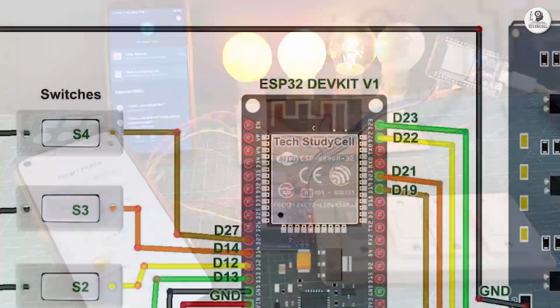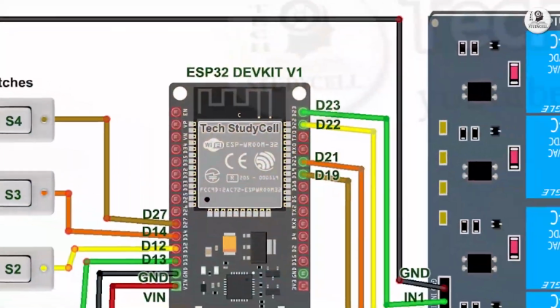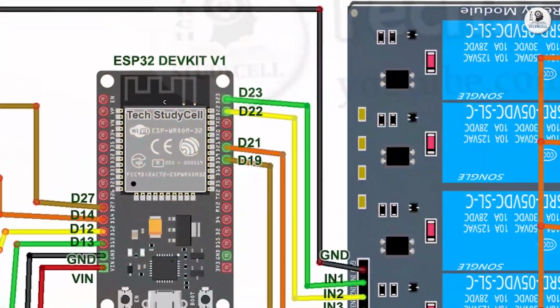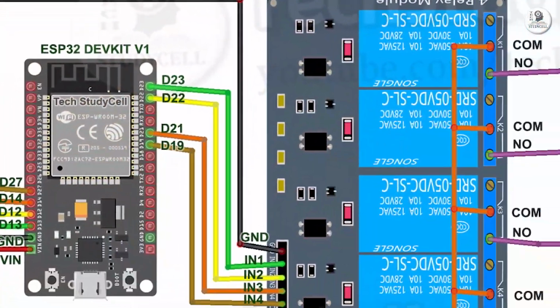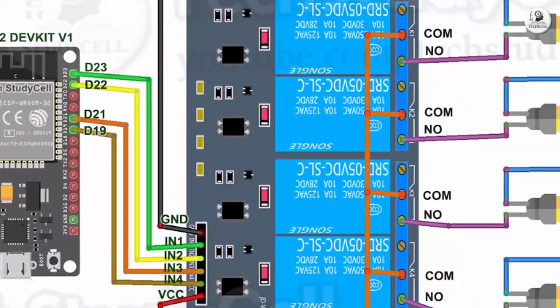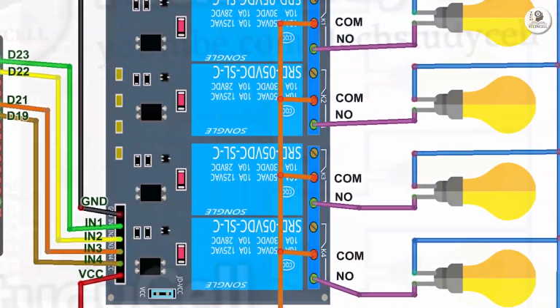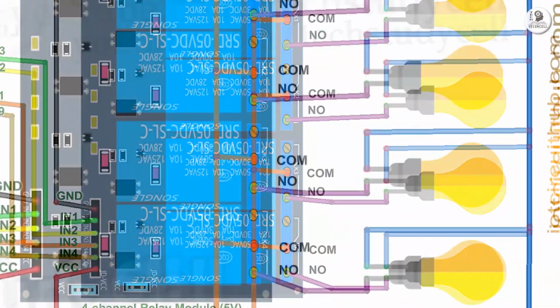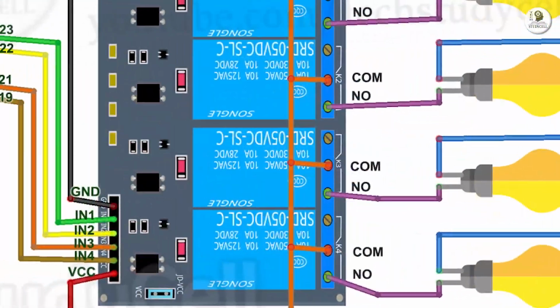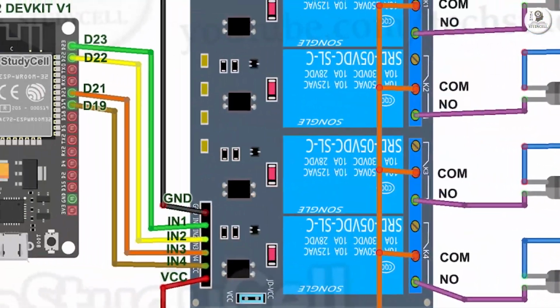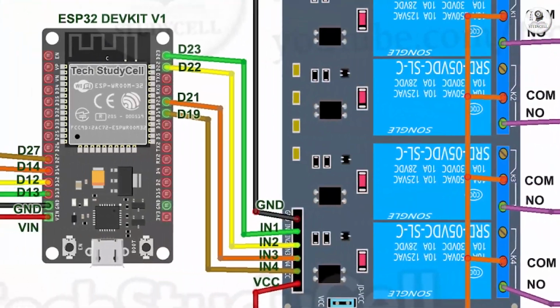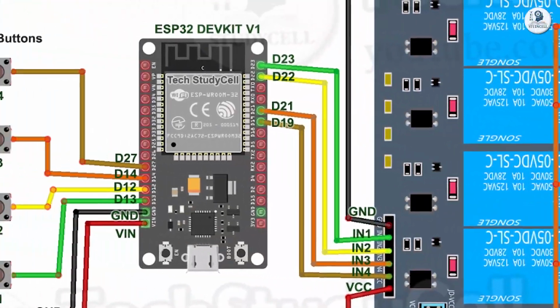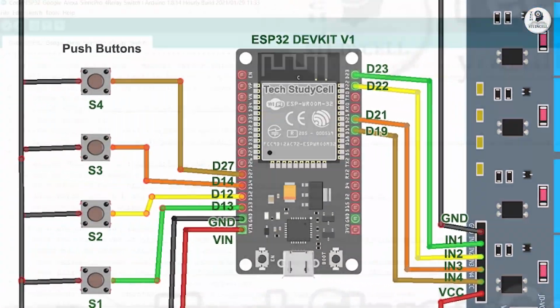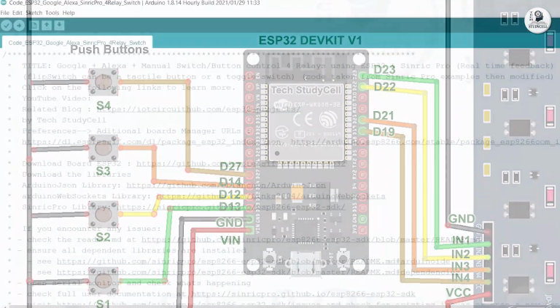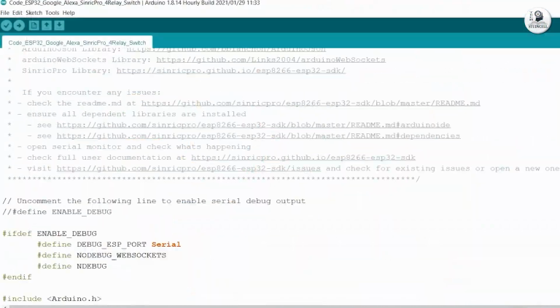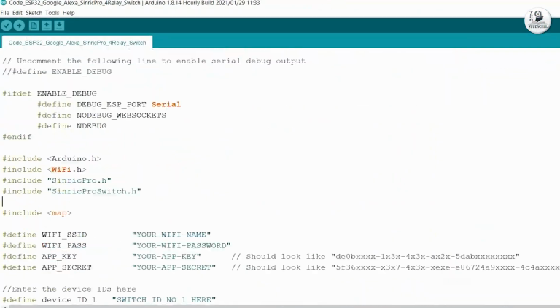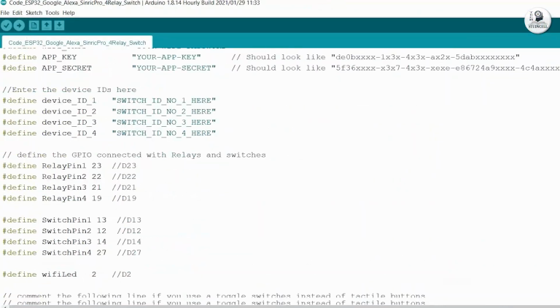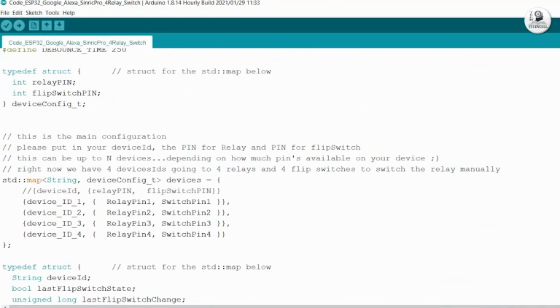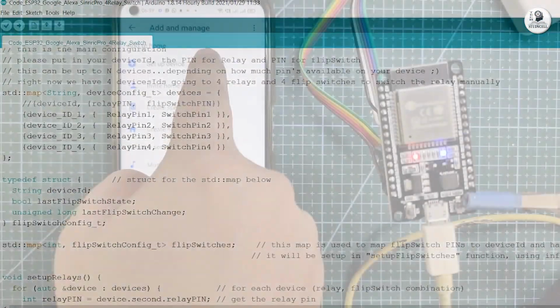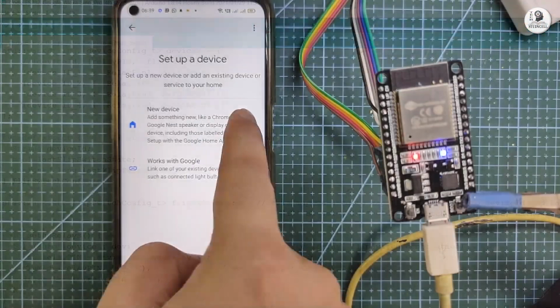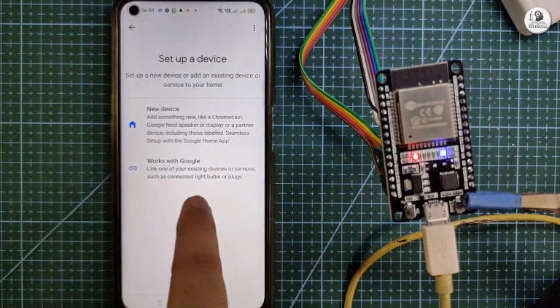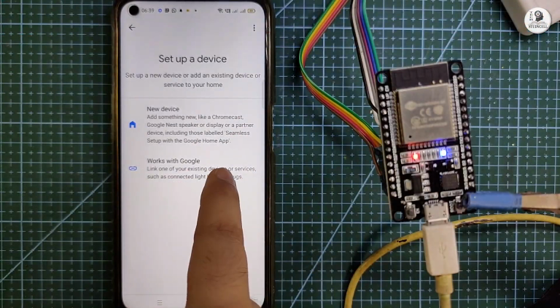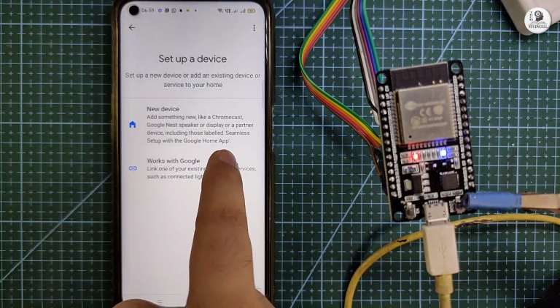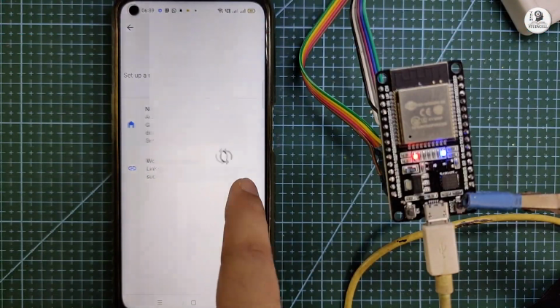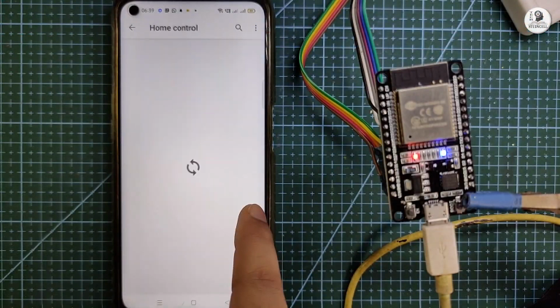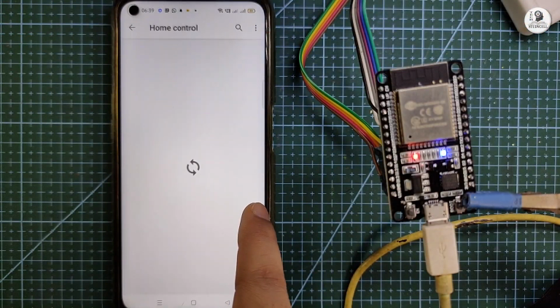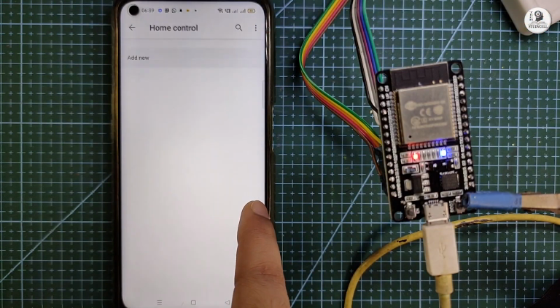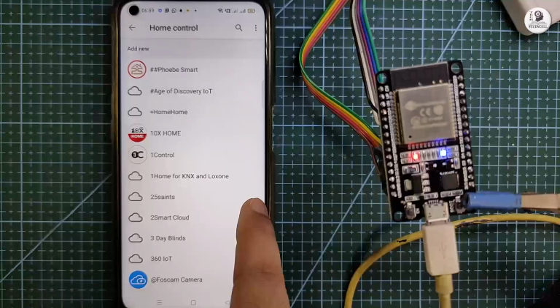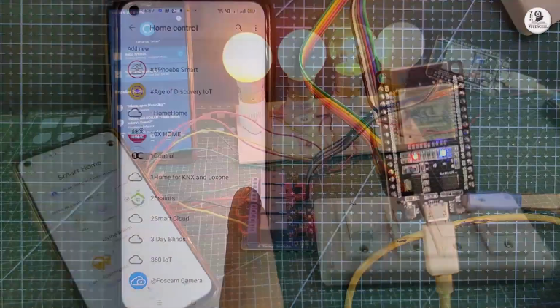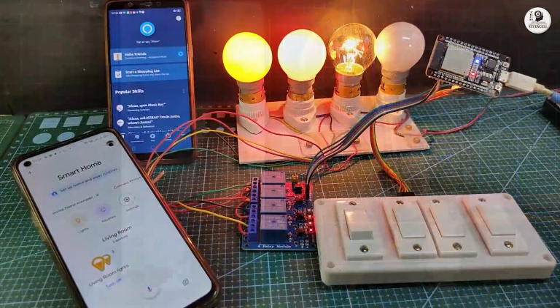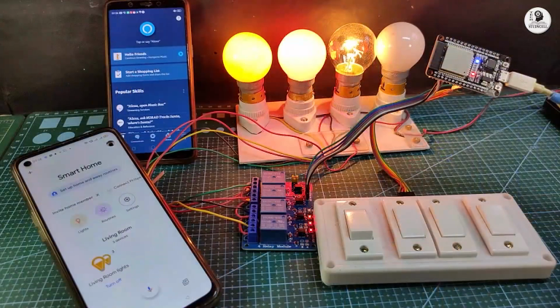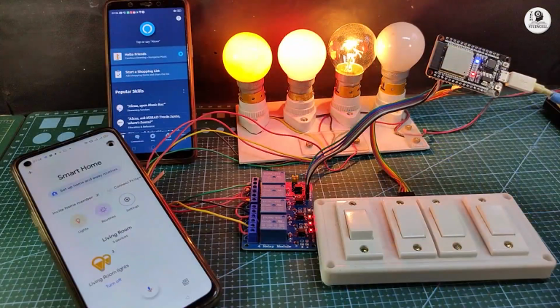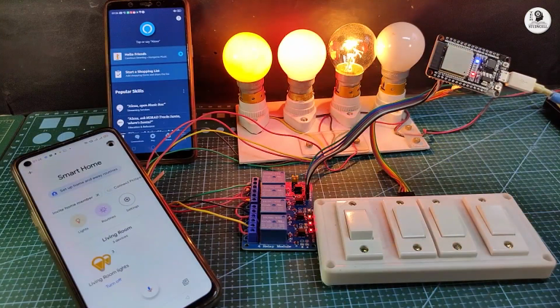During the video, I will share the circuit, code, and all other details. But before that, let me show you how it works.